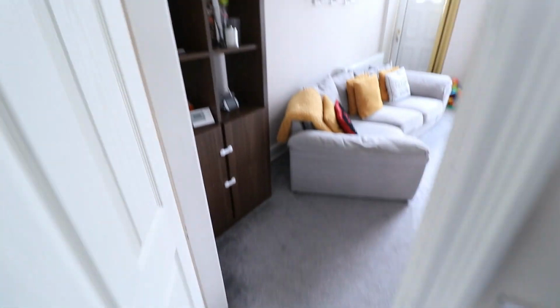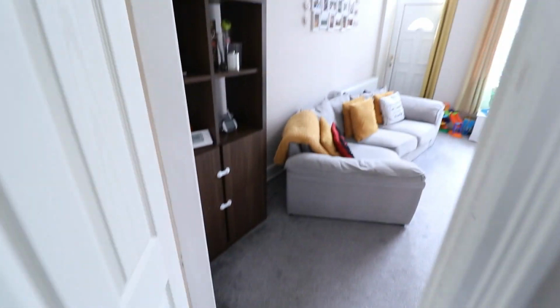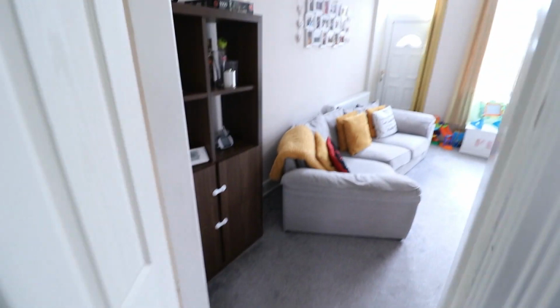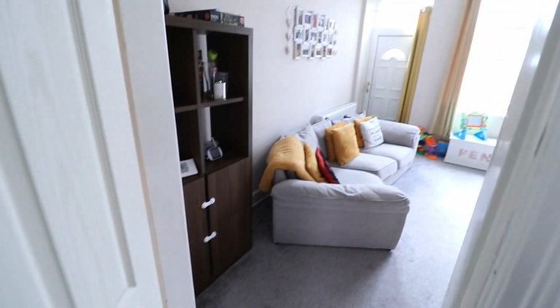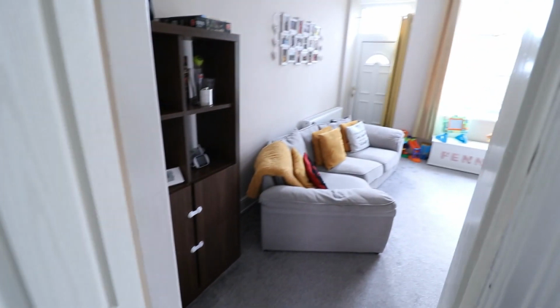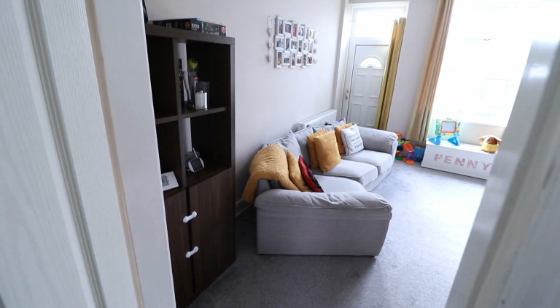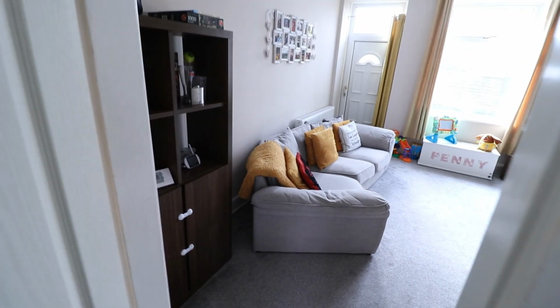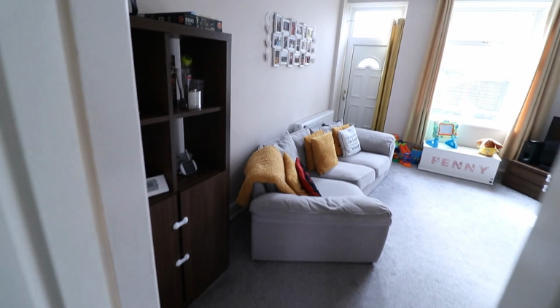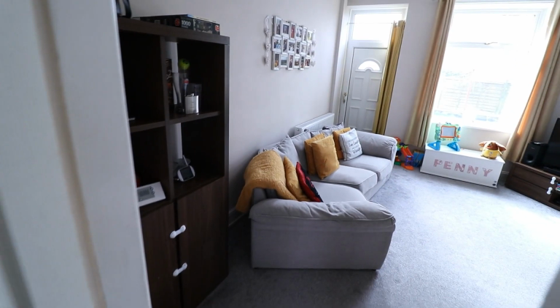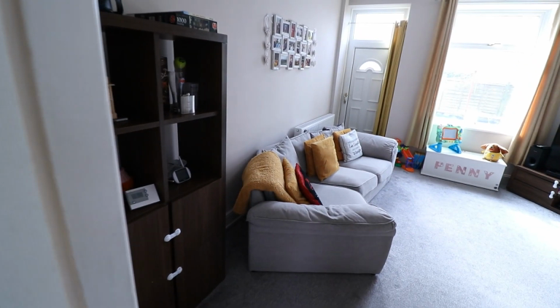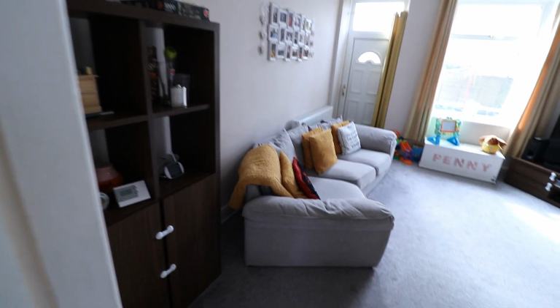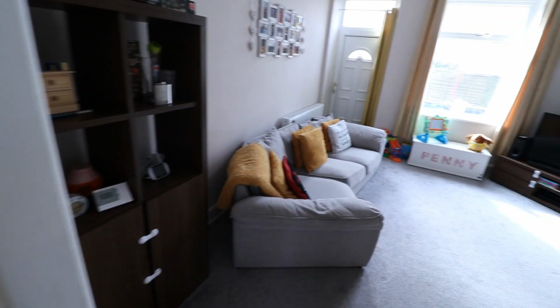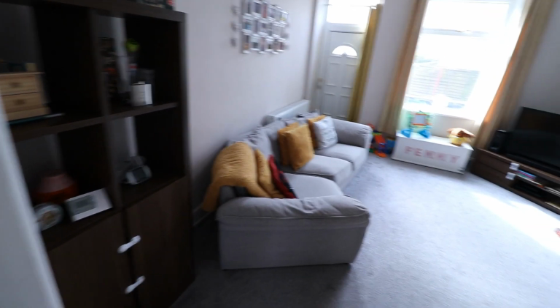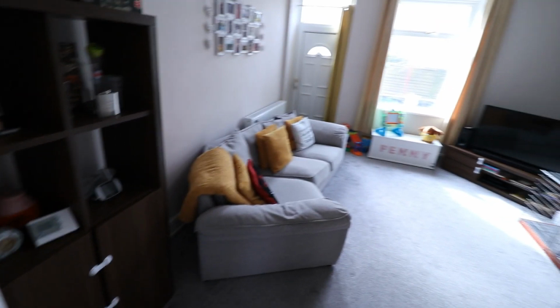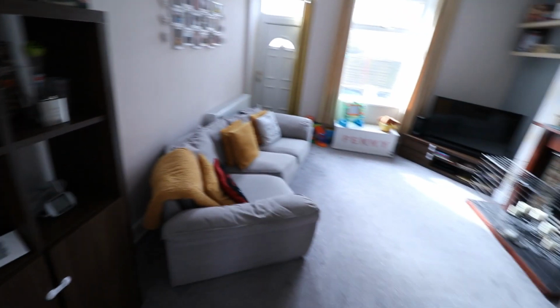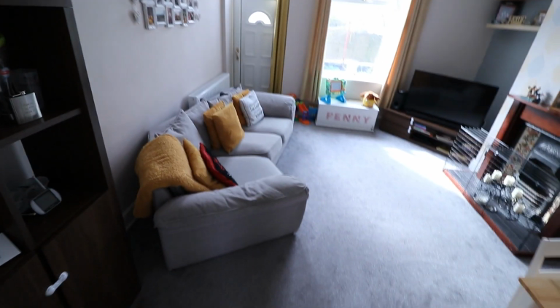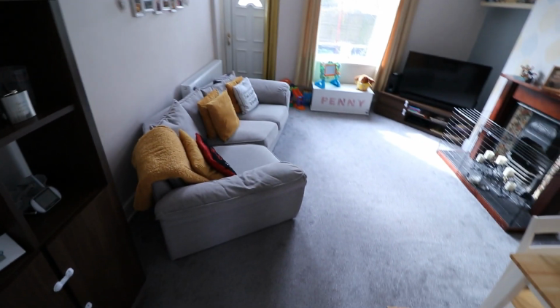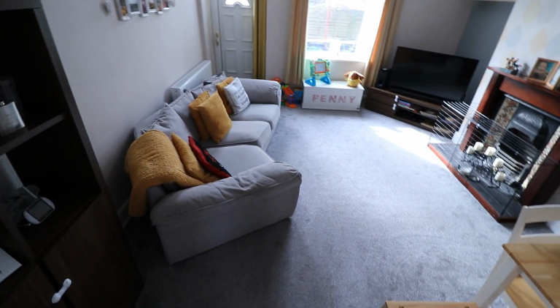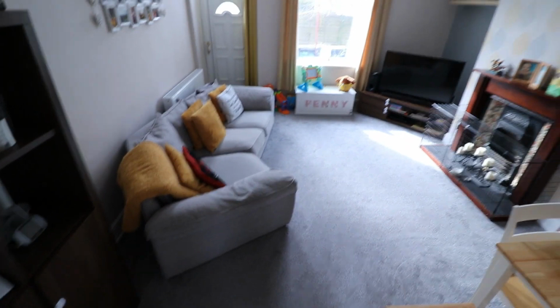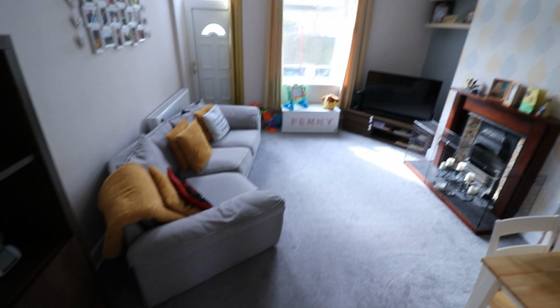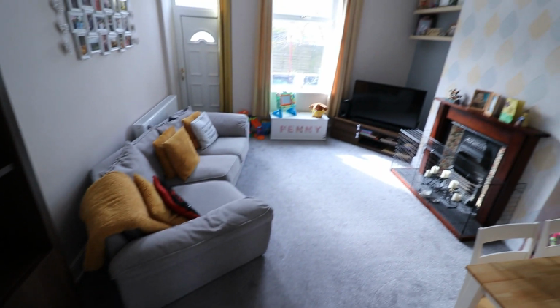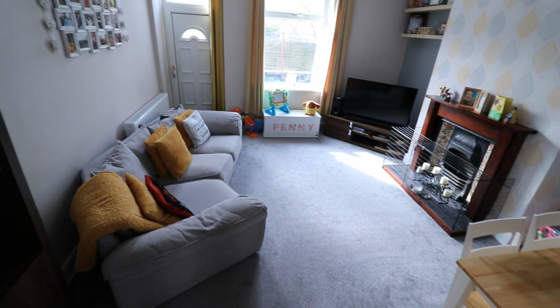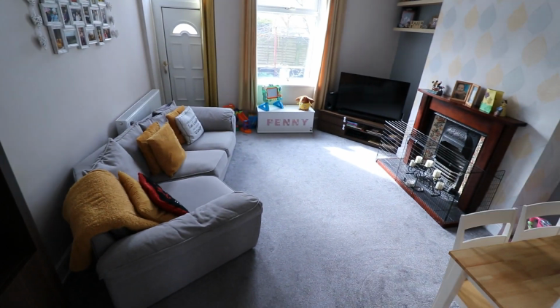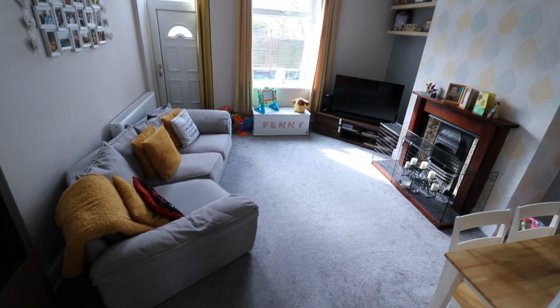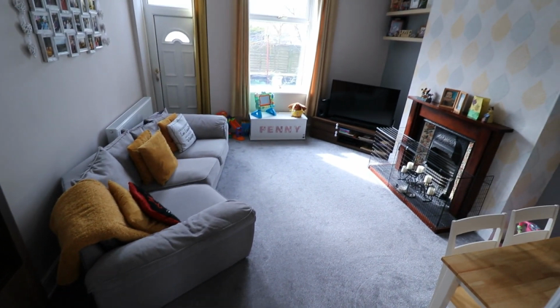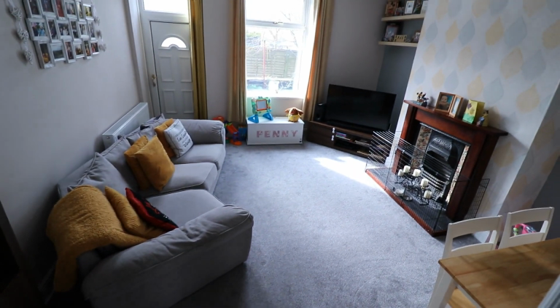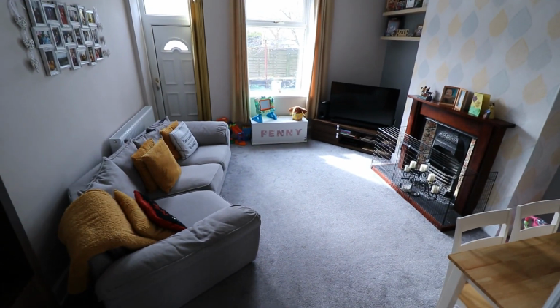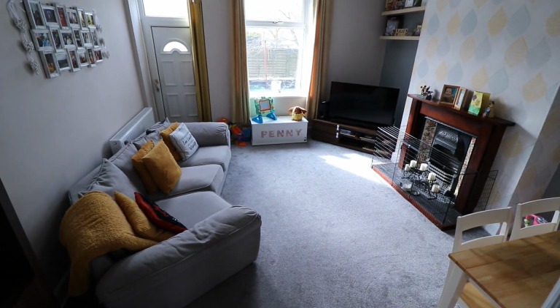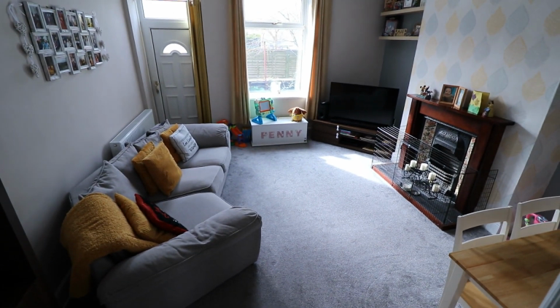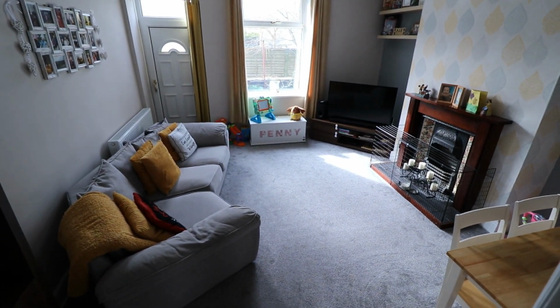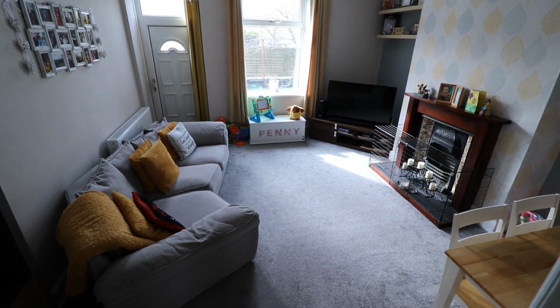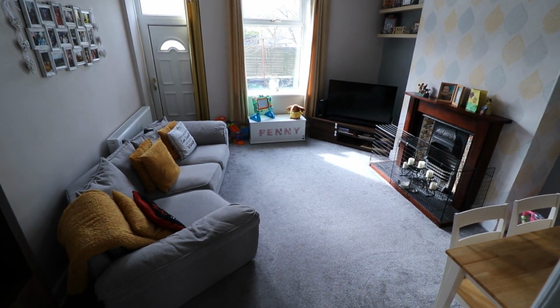And then through to the living room, which again is a very good size.